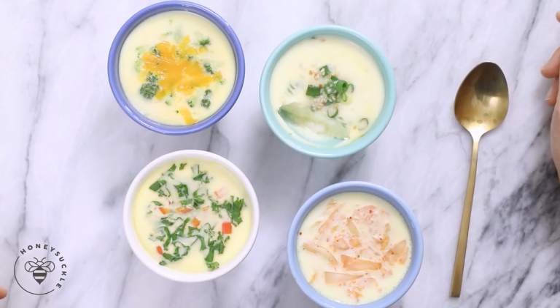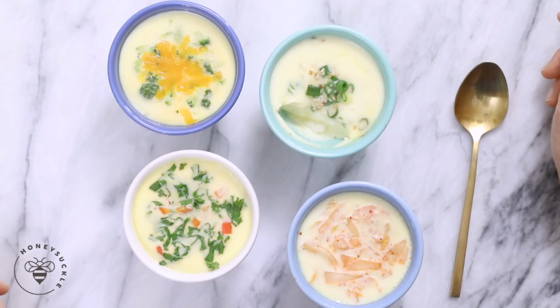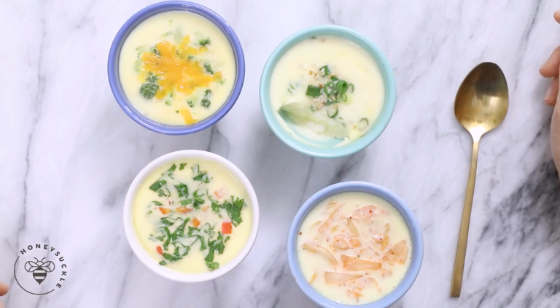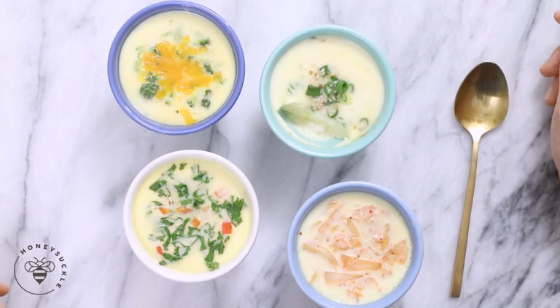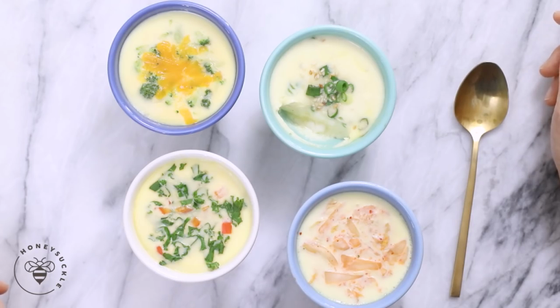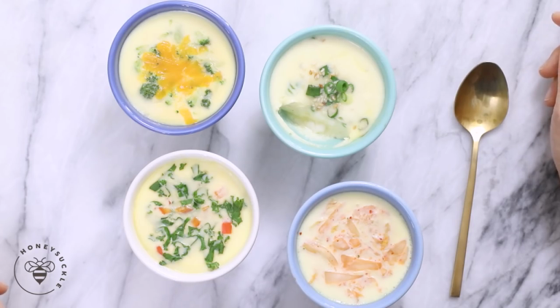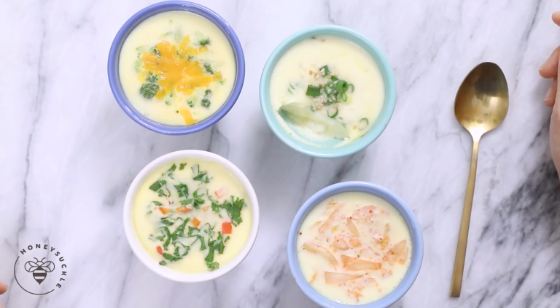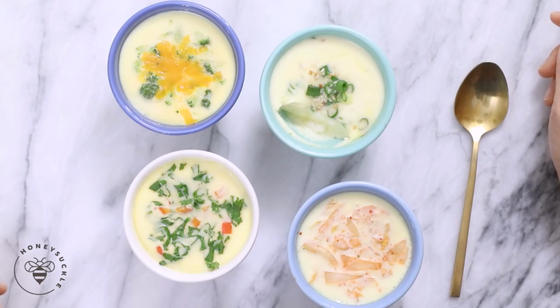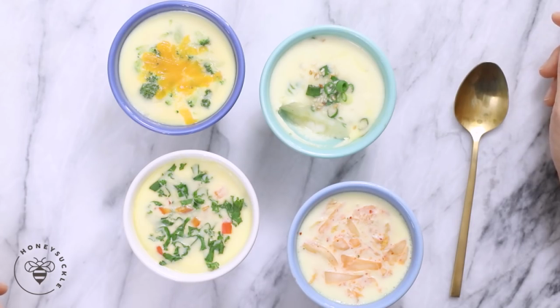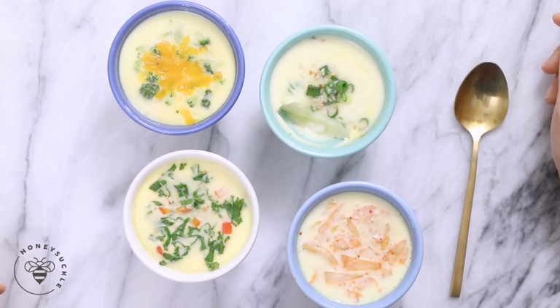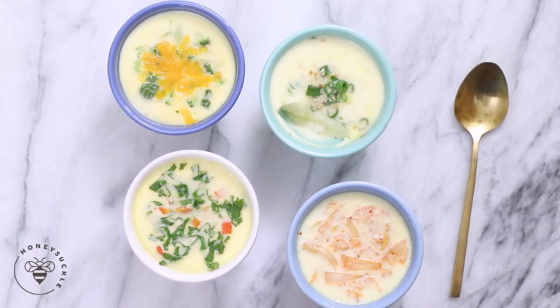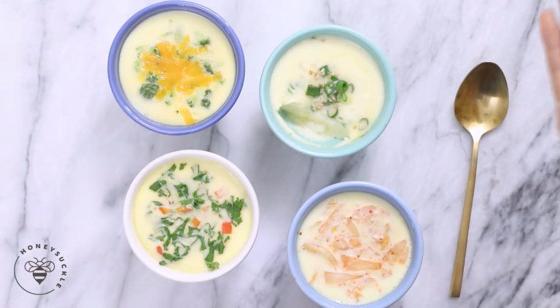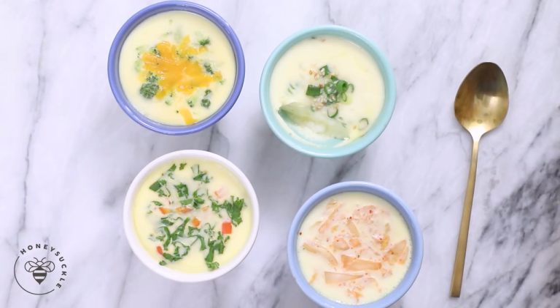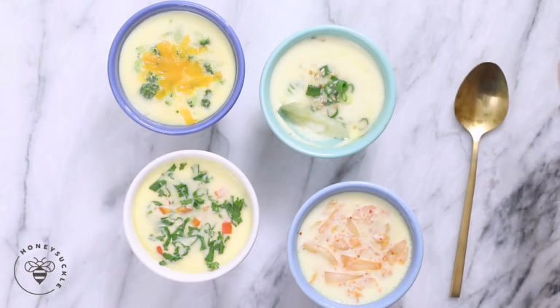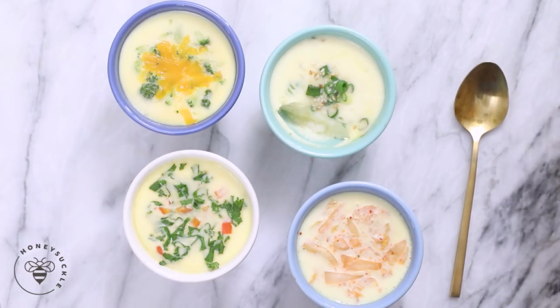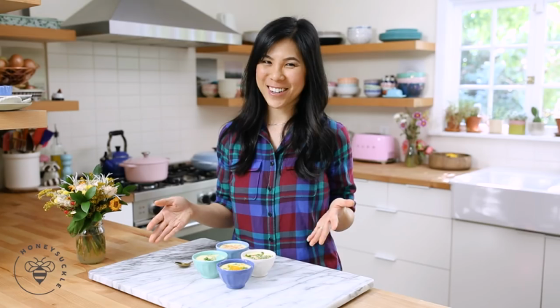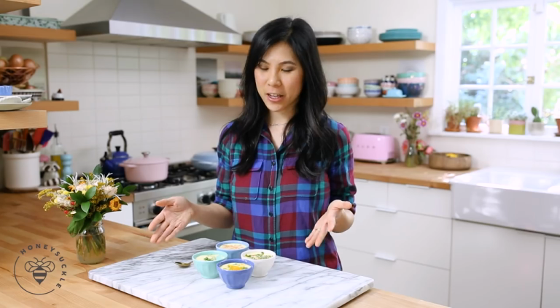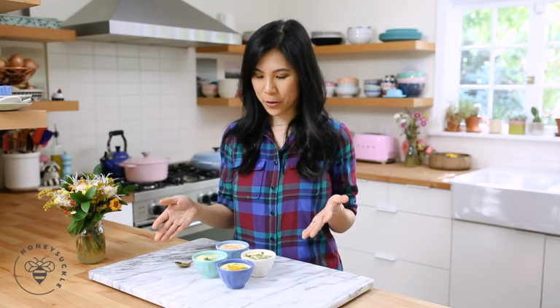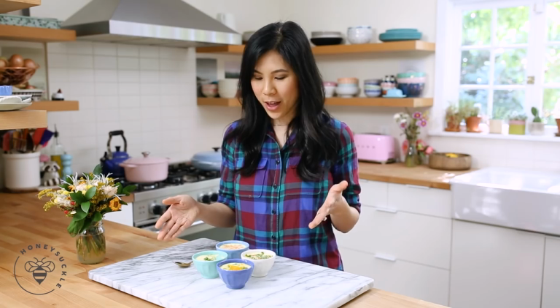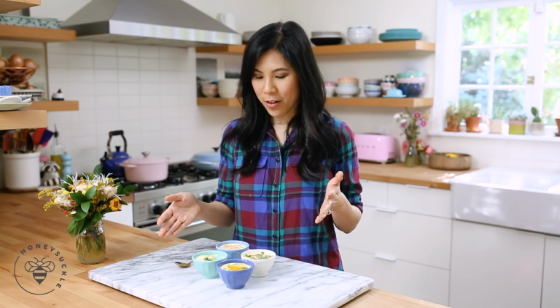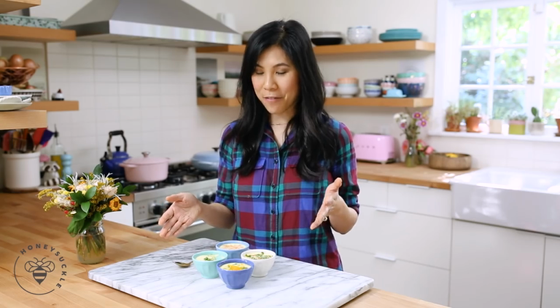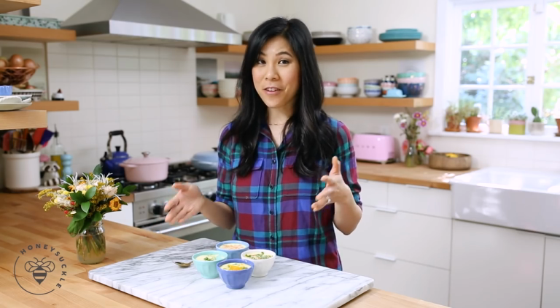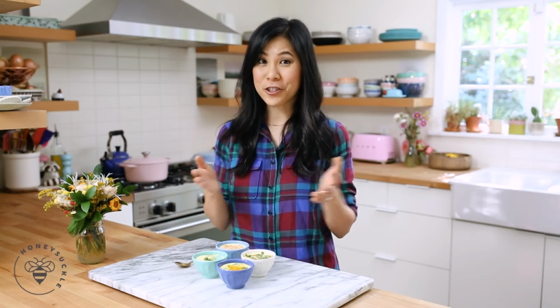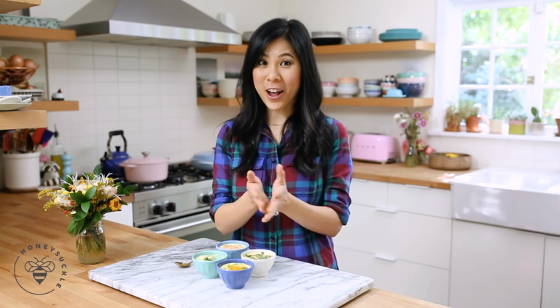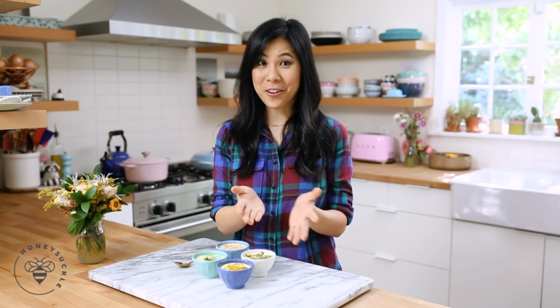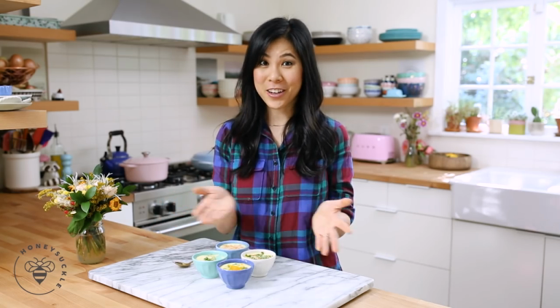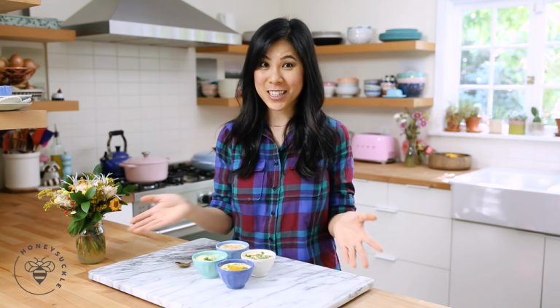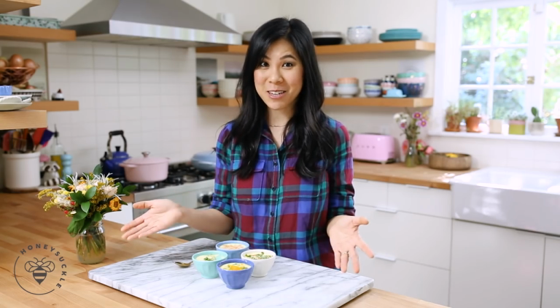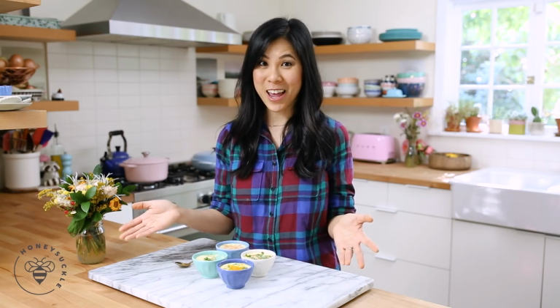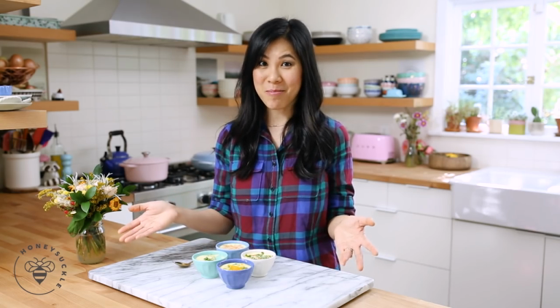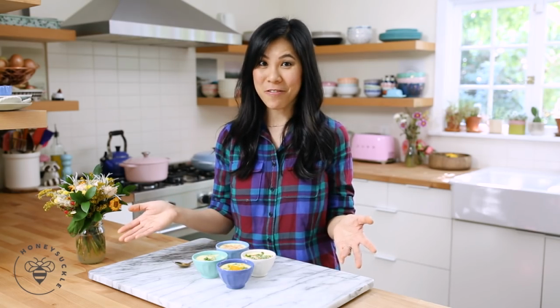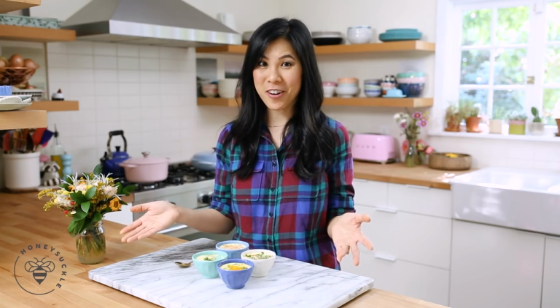Which one would you guys try first, and does this look interesting to you? Have you ever tried Korean steamed egg before?